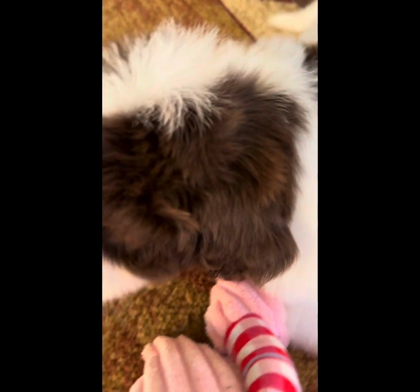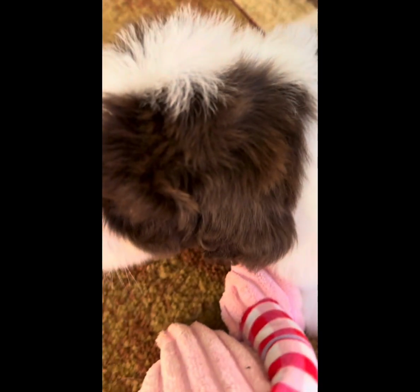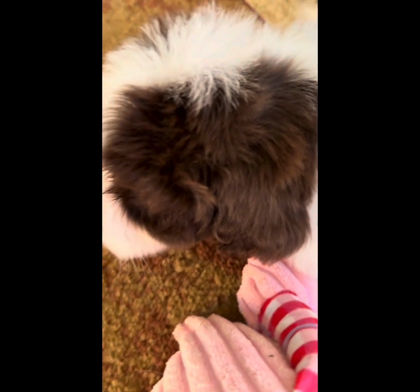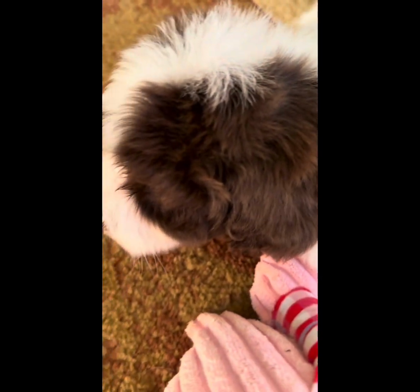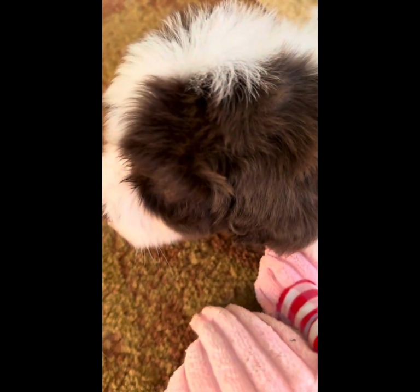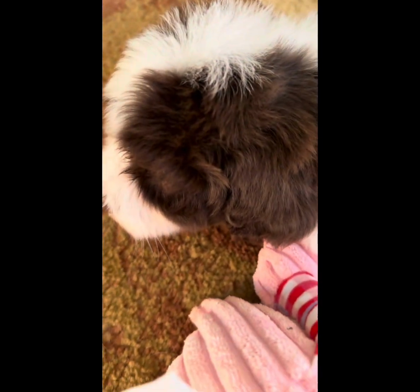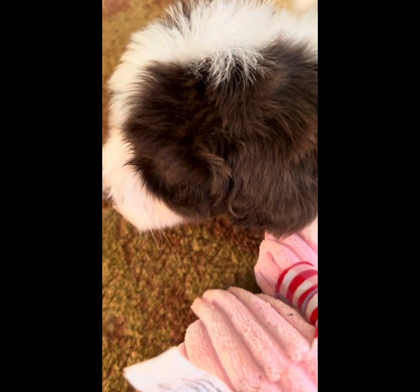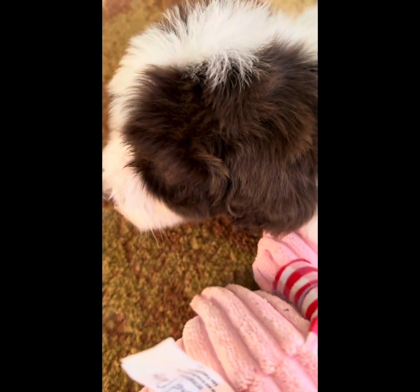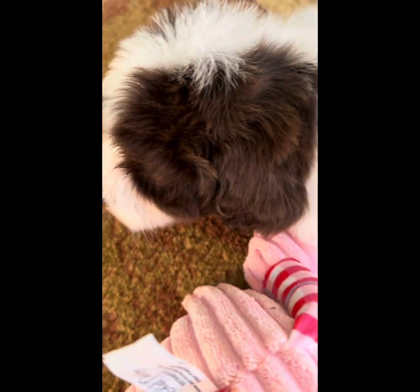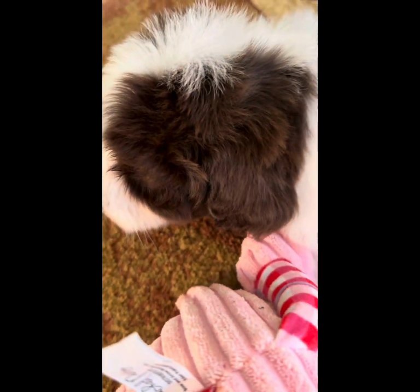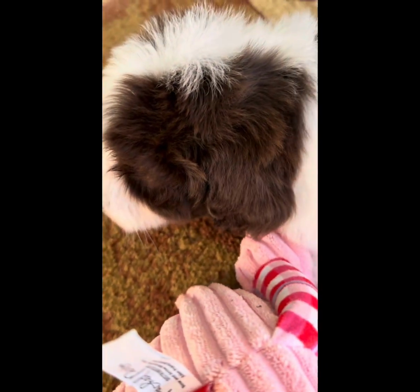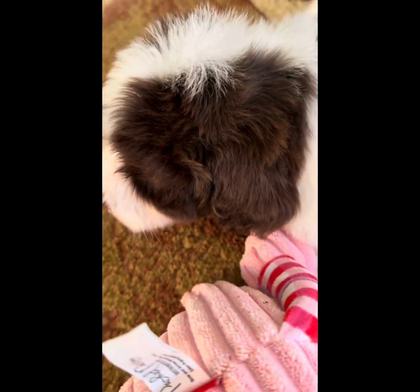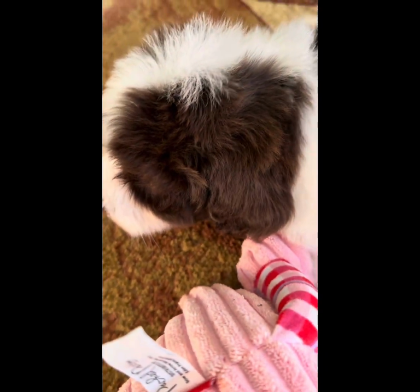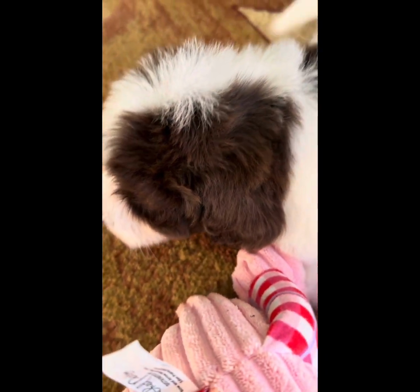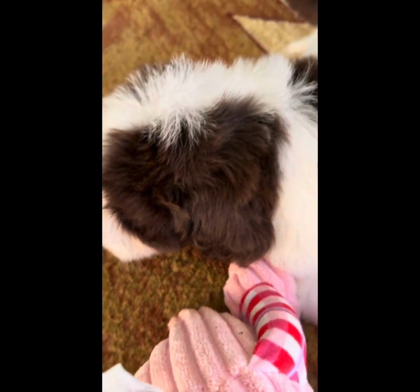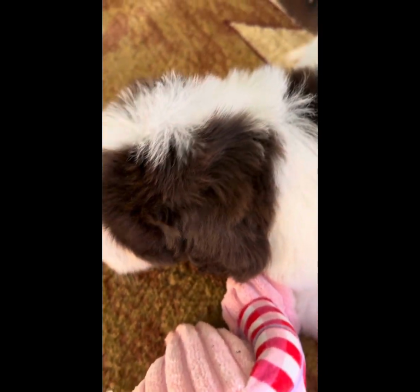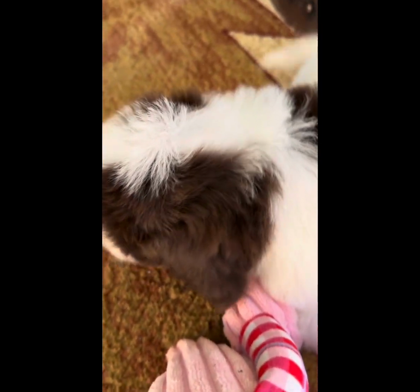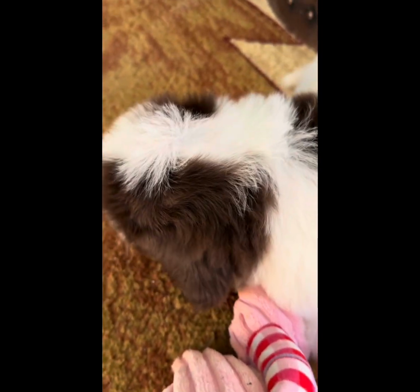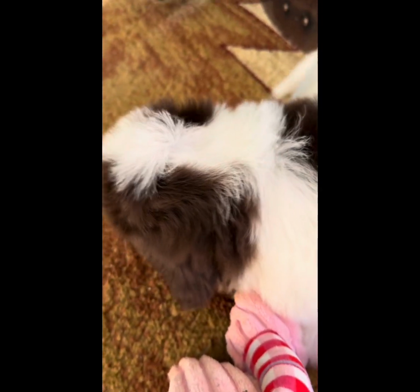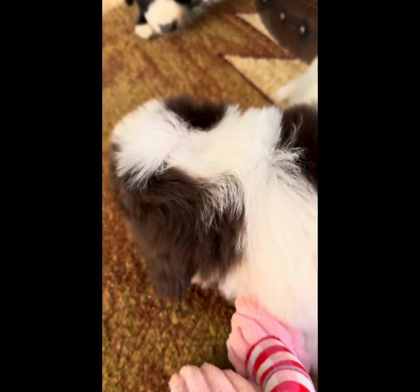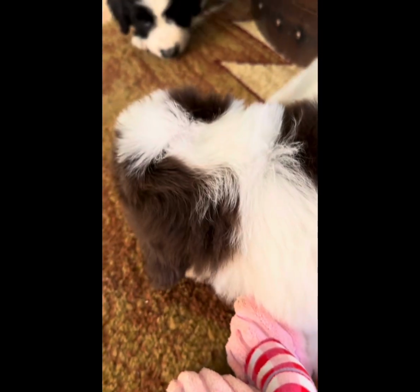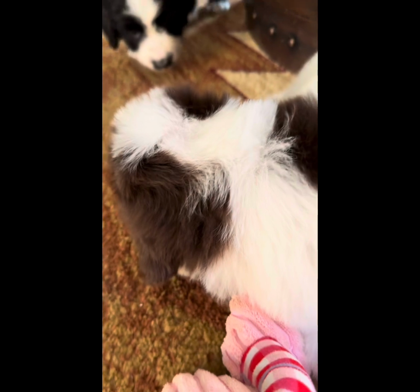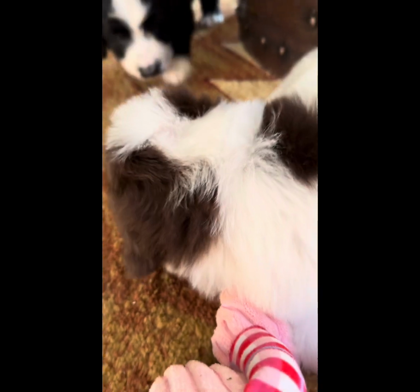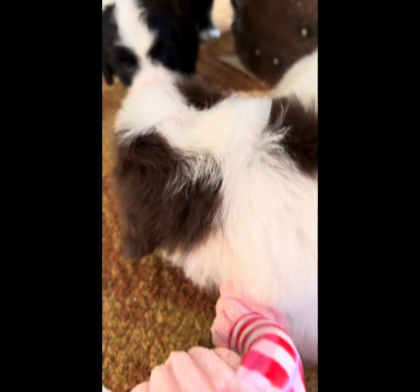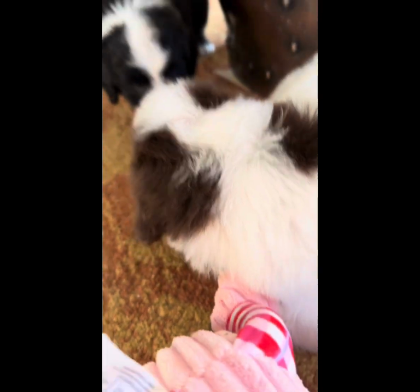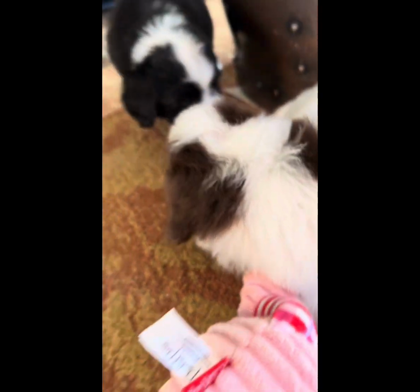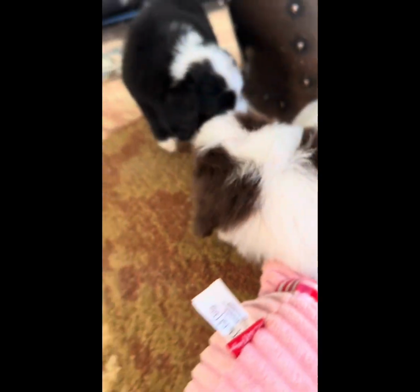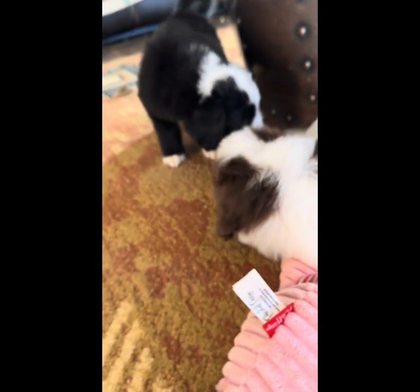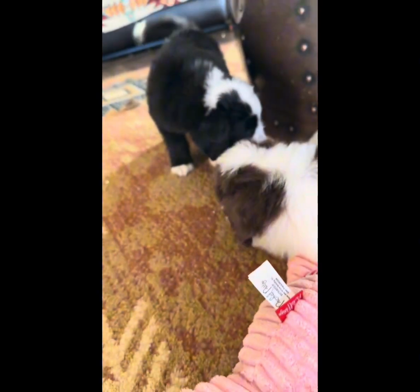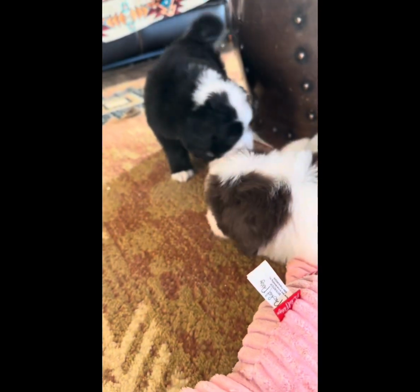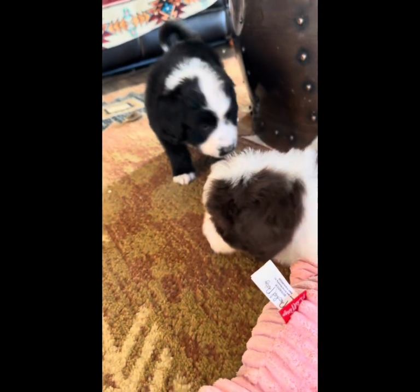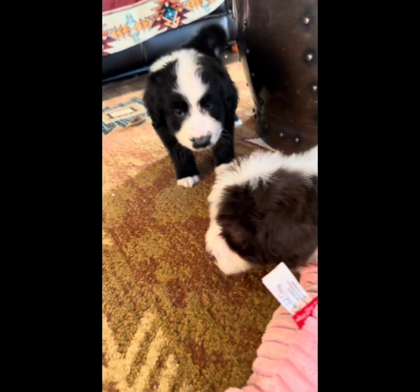There you go, you see that color? Very deep, rich chocolate. Just gorgeous.